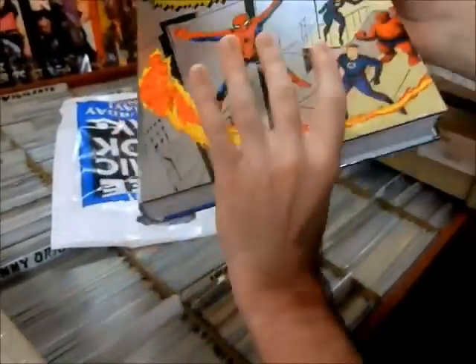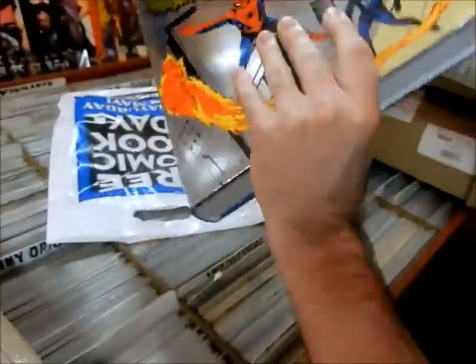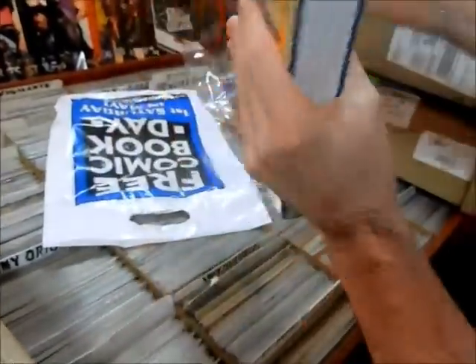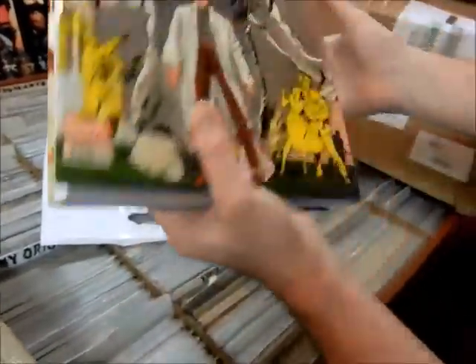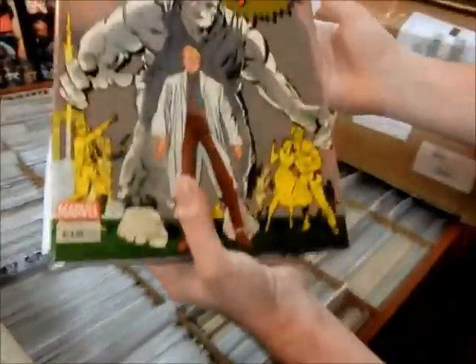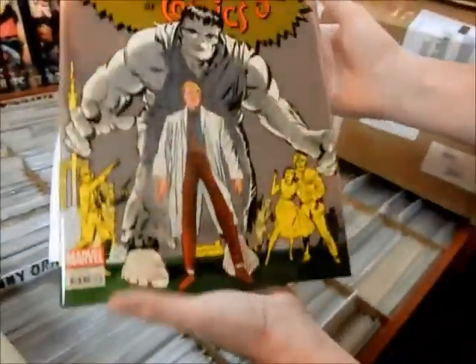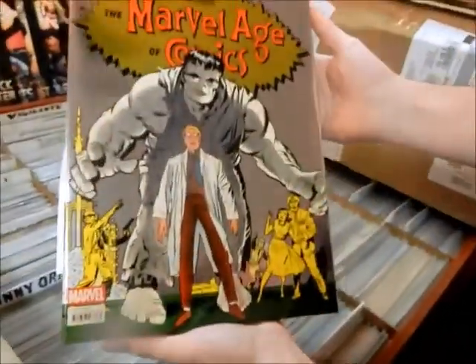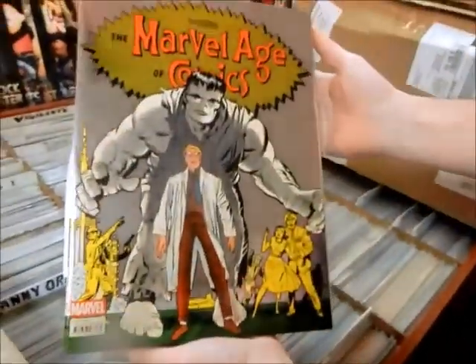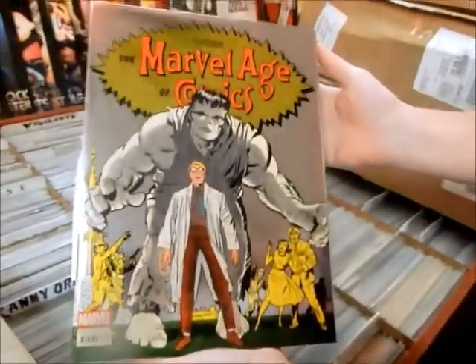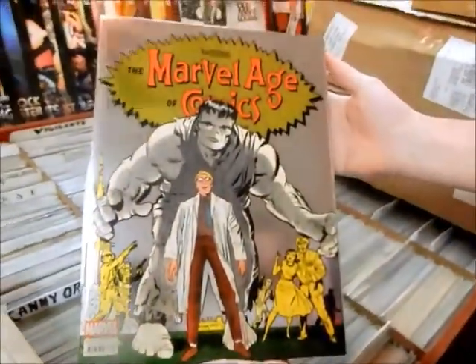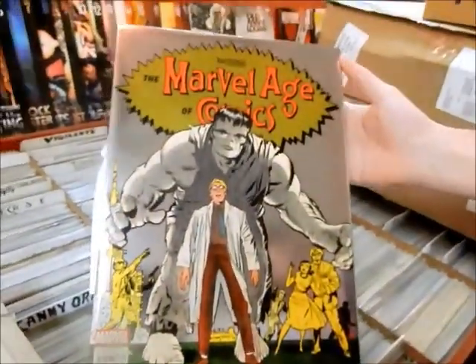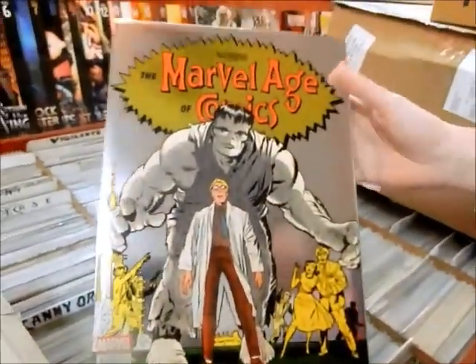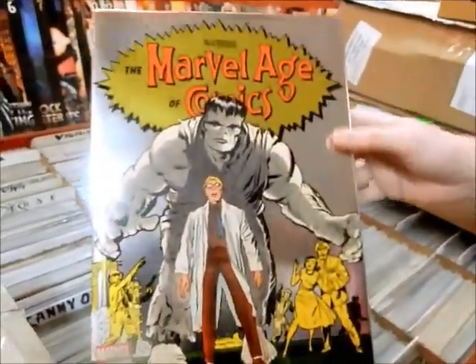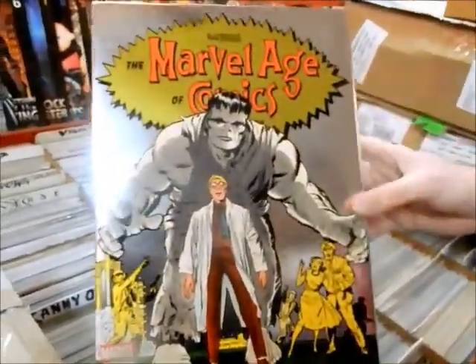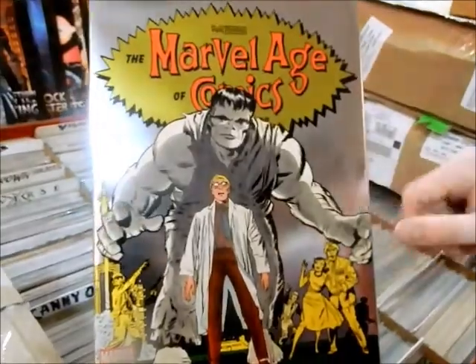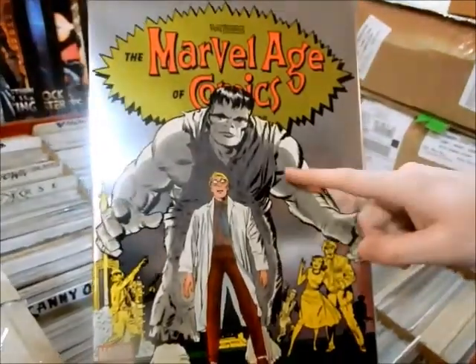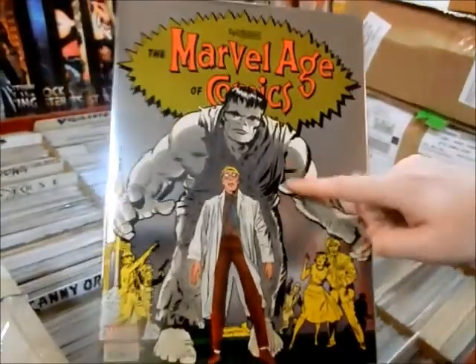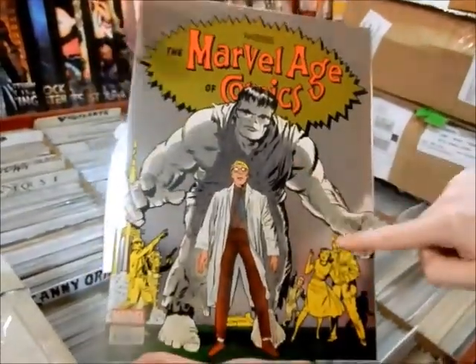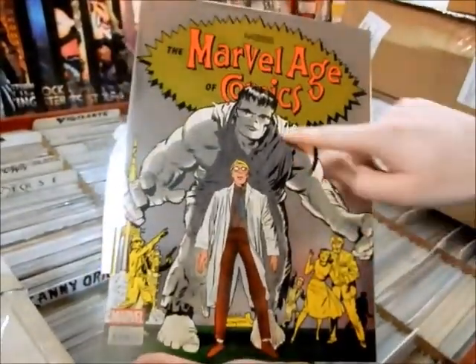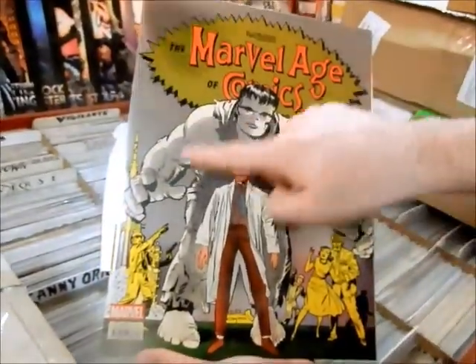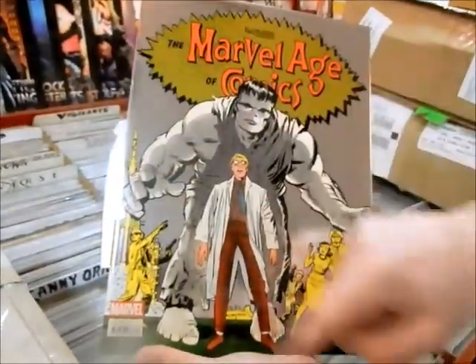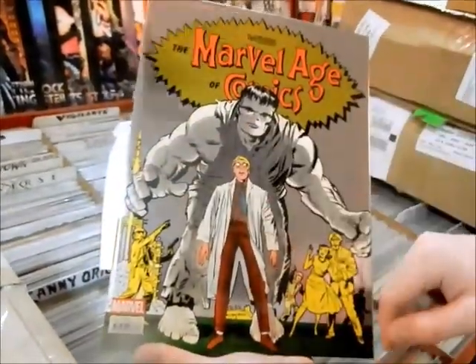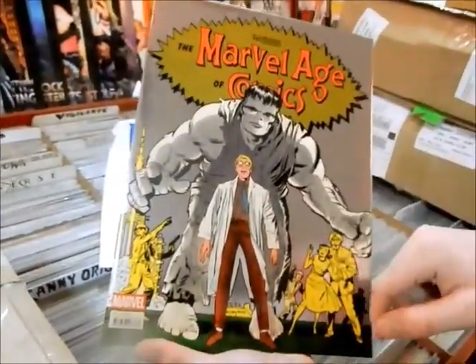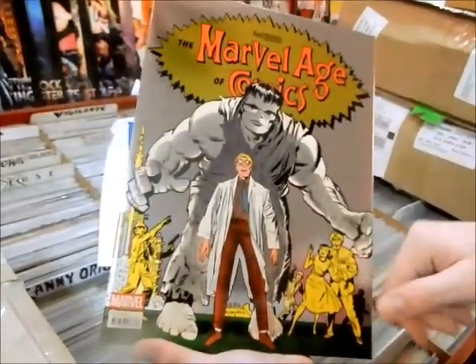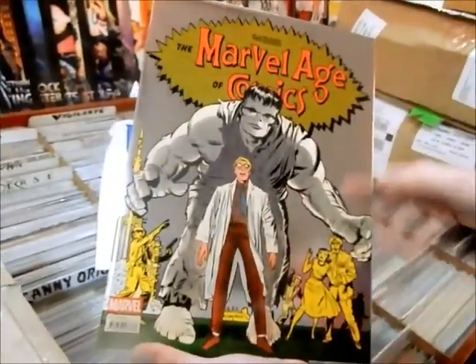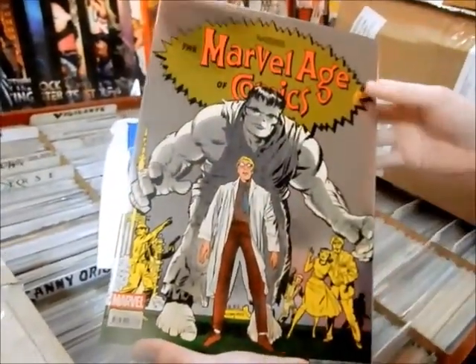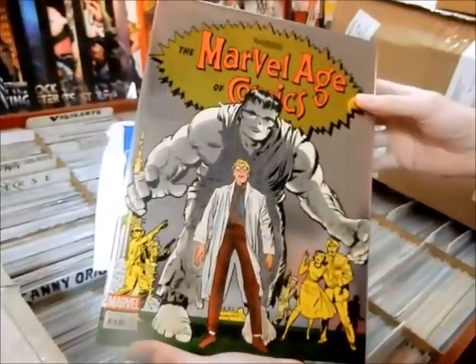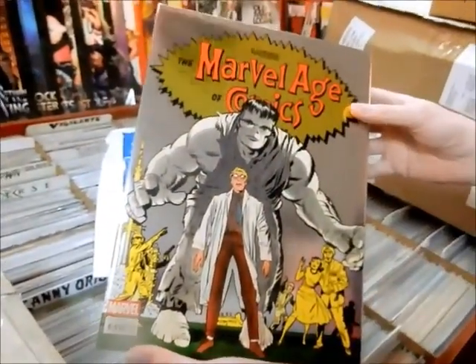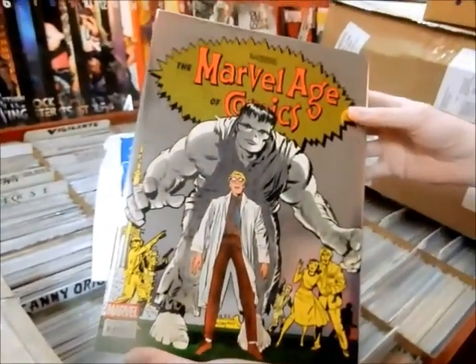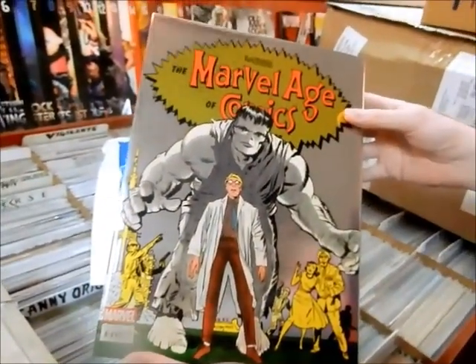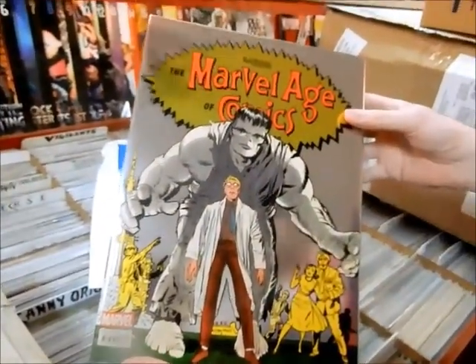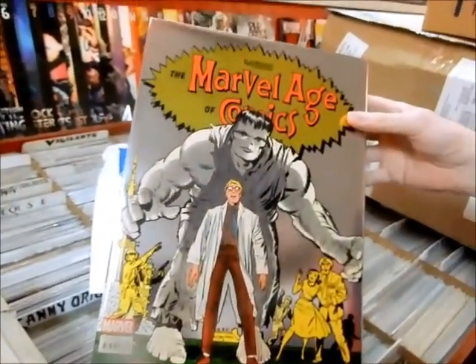Look at that — a nice cover, nice shine. On the back you've got the Jack Kirby Hulk, although Bruce Banner is blonde there. I don't think Bruce was blonde at that time, but that's very cool.